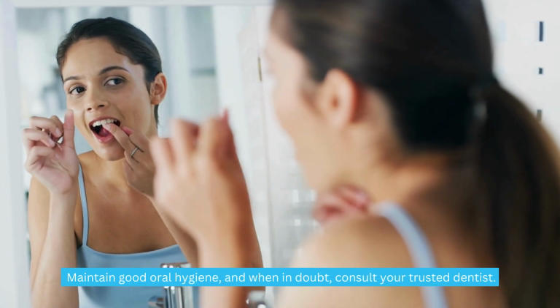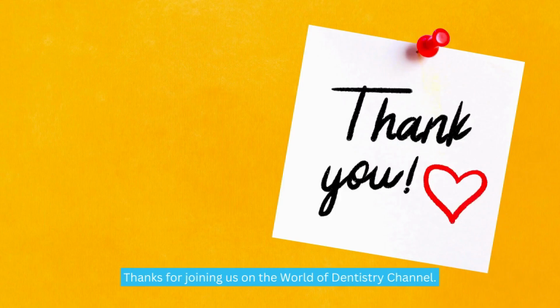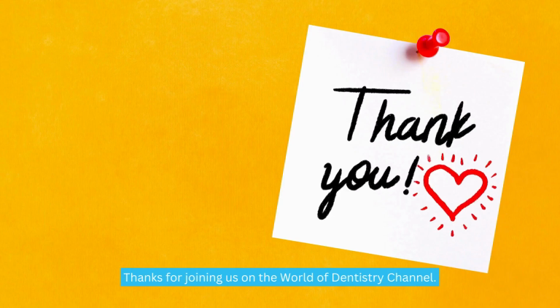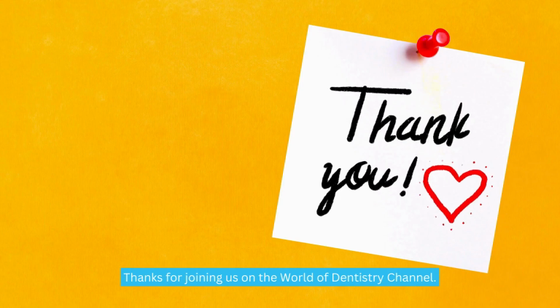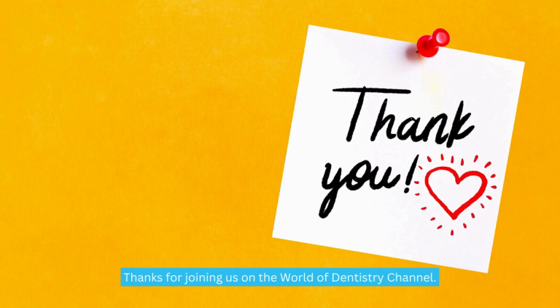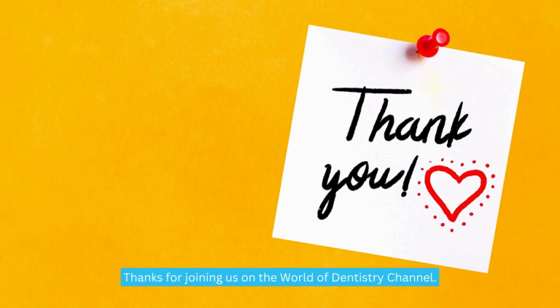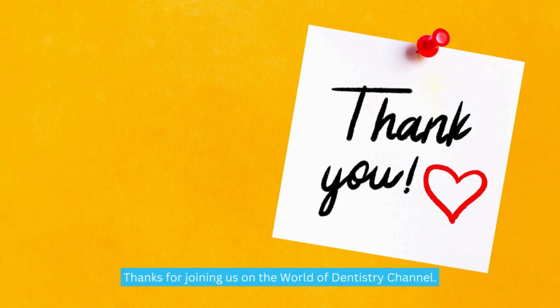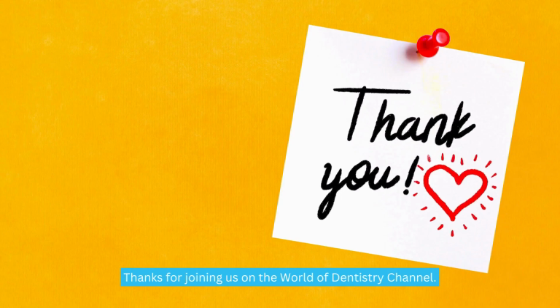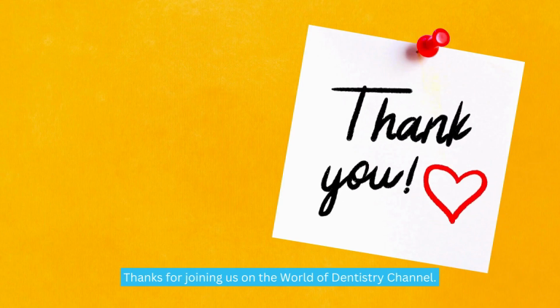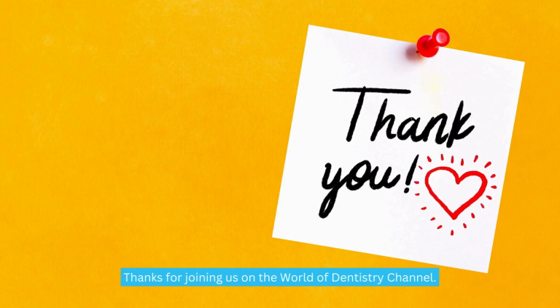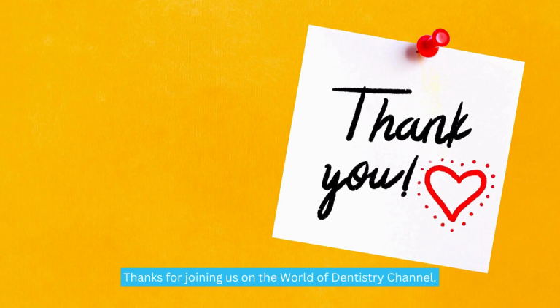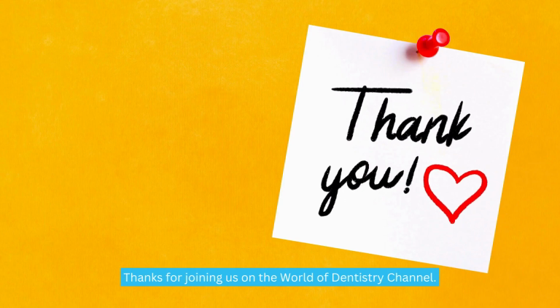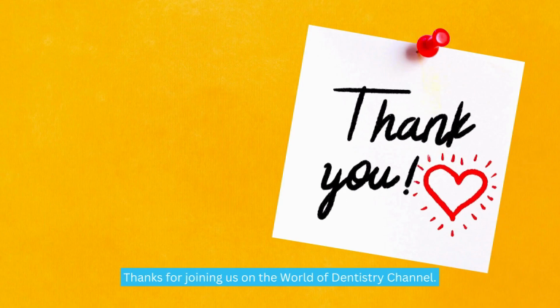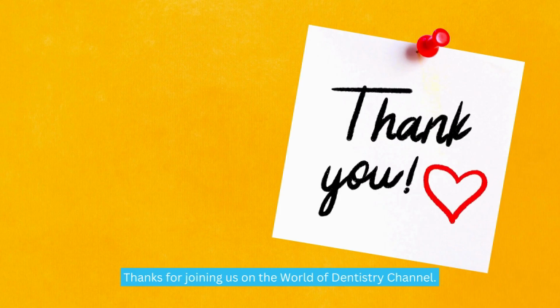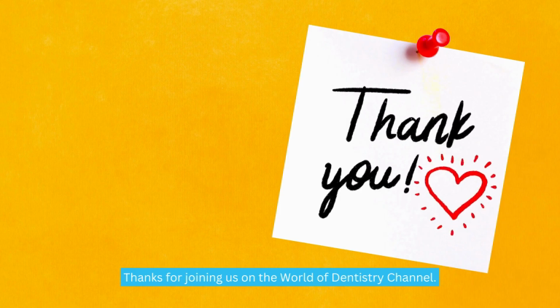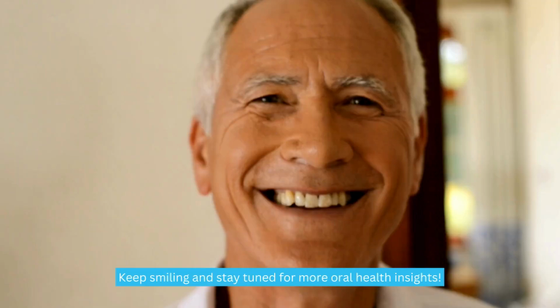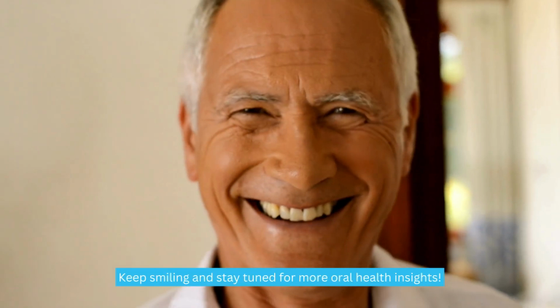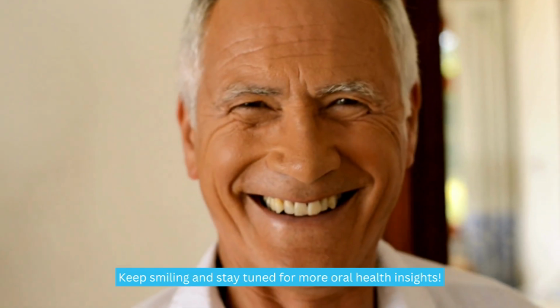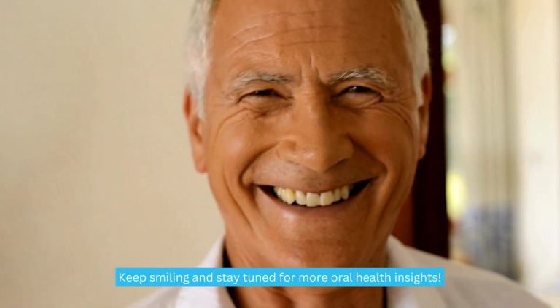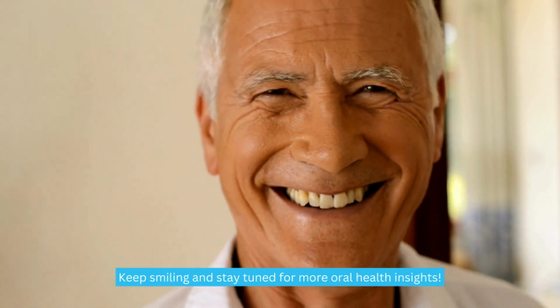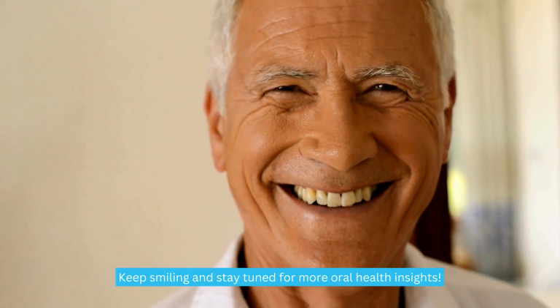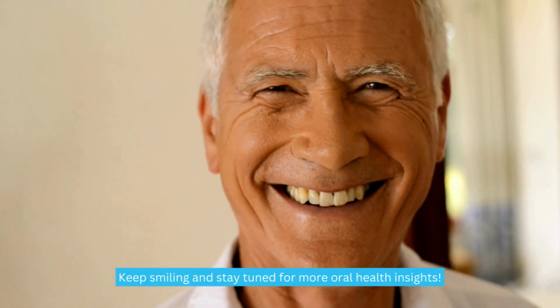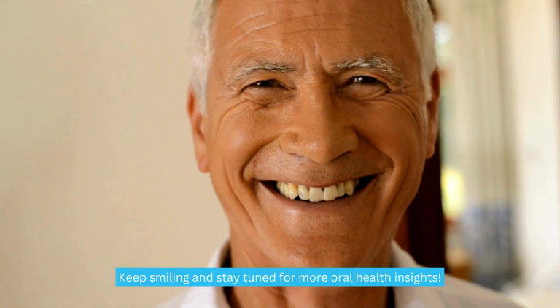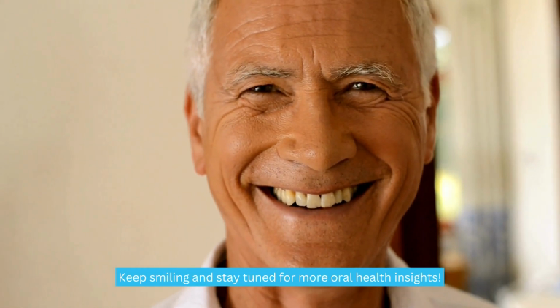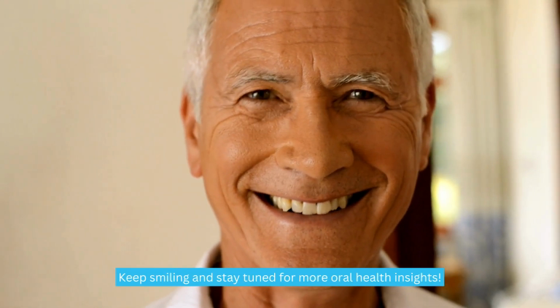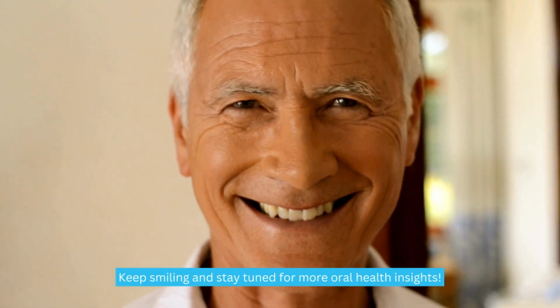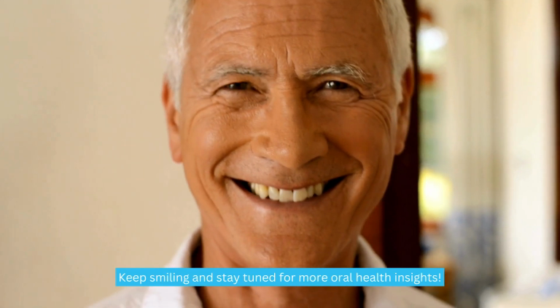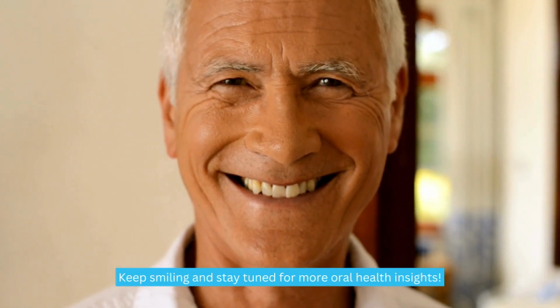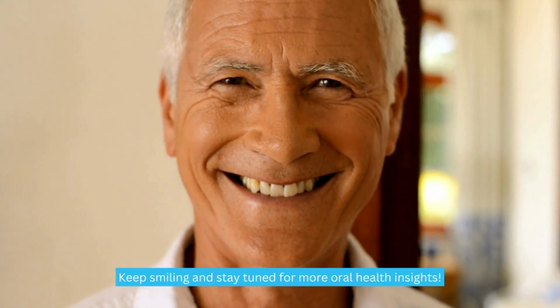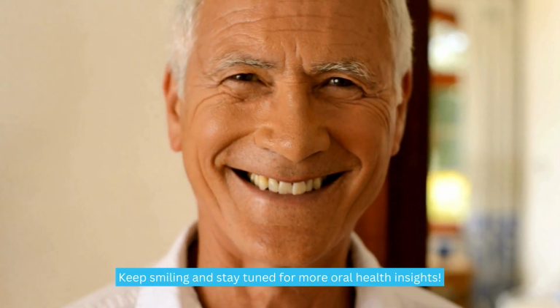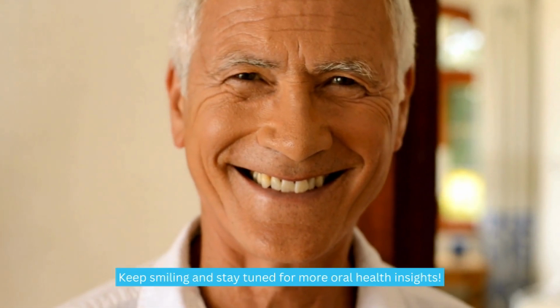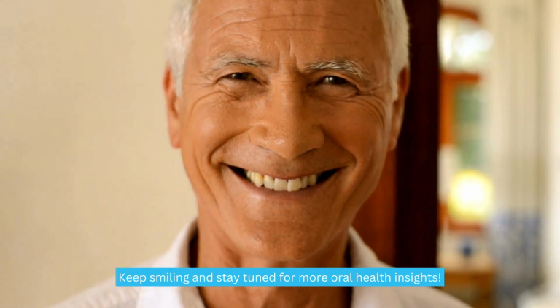Thanks for joining us on the World of Dentistry channel. Keep smiling and stay tuned for more oral health insights.